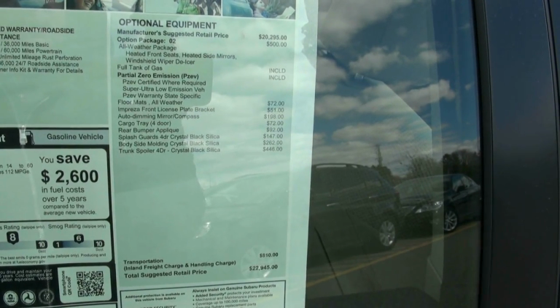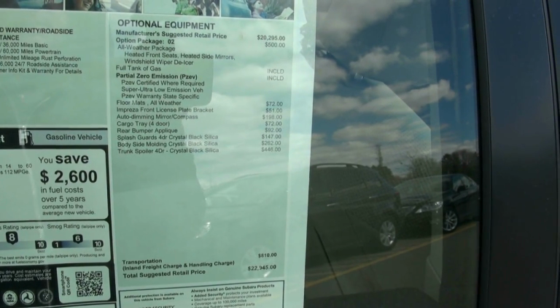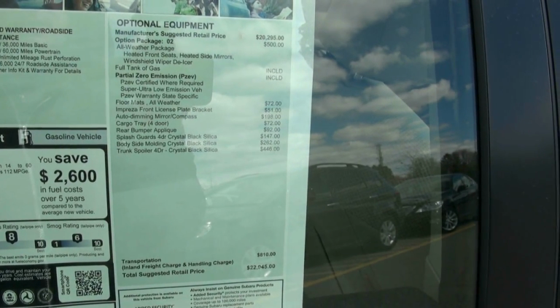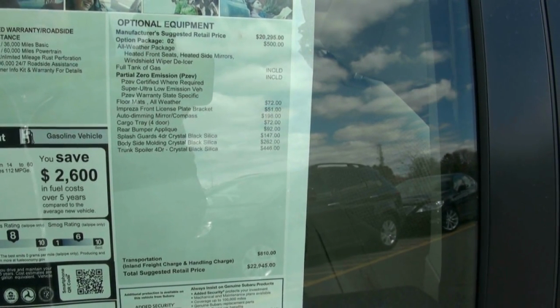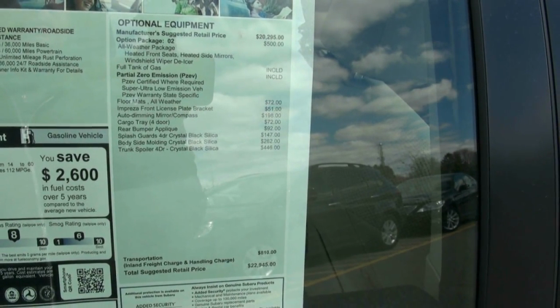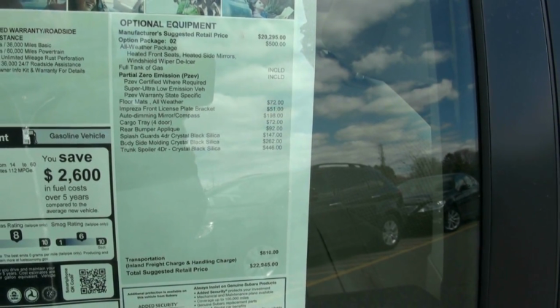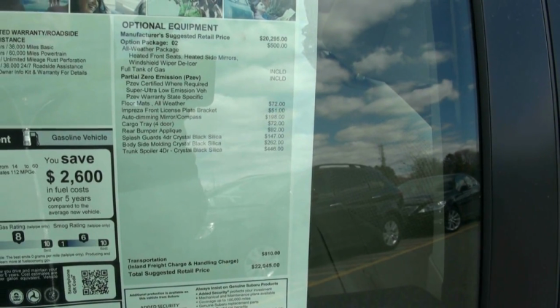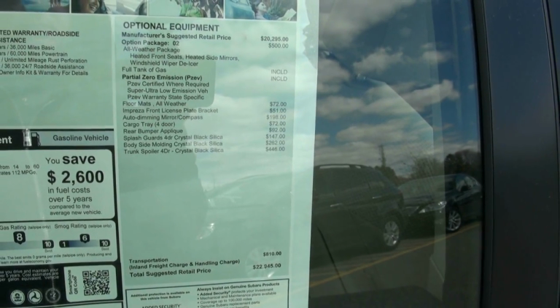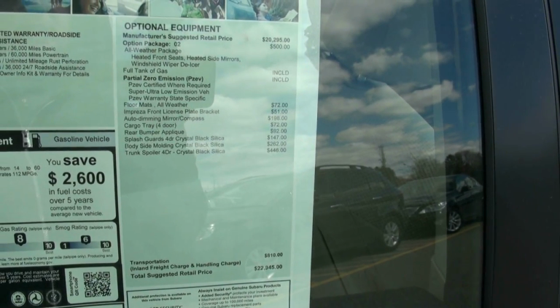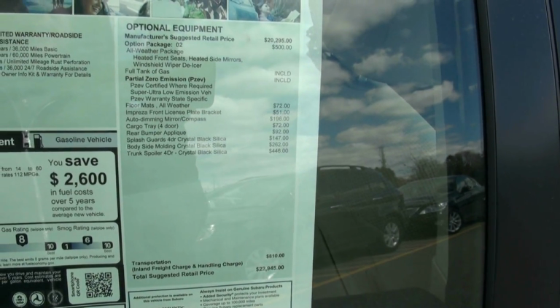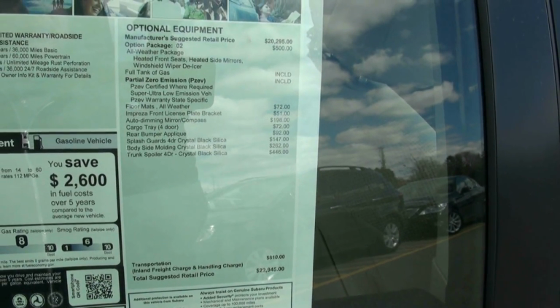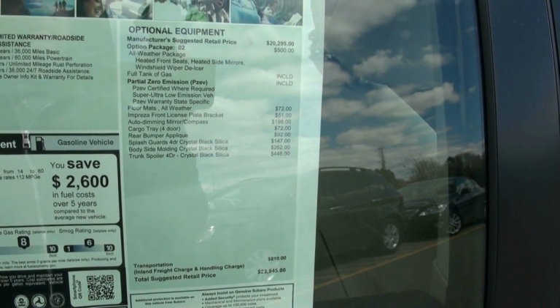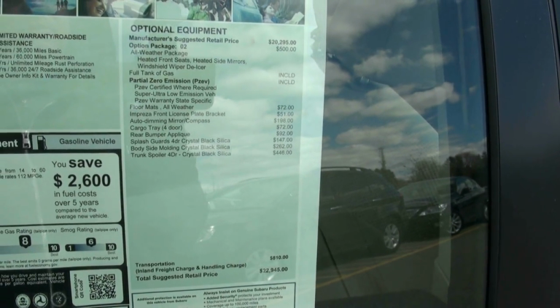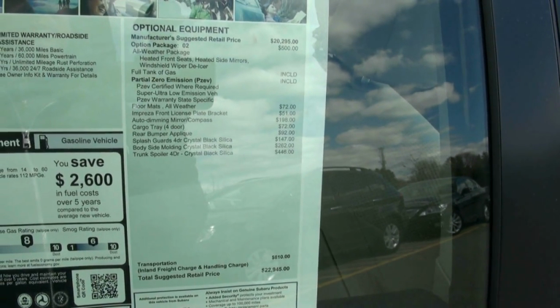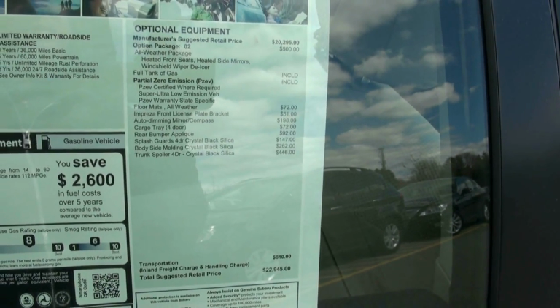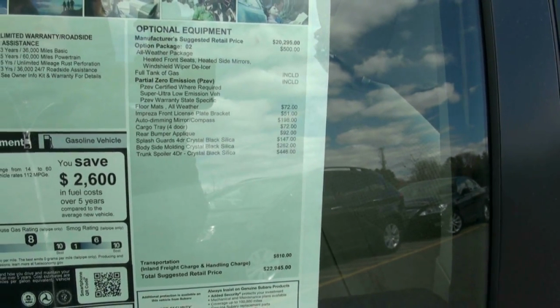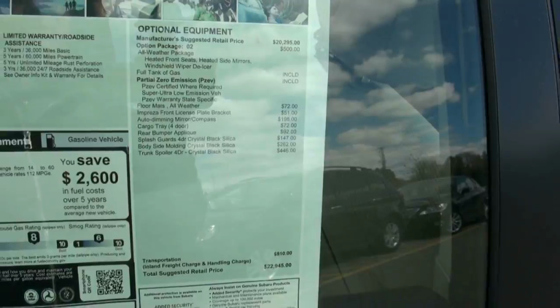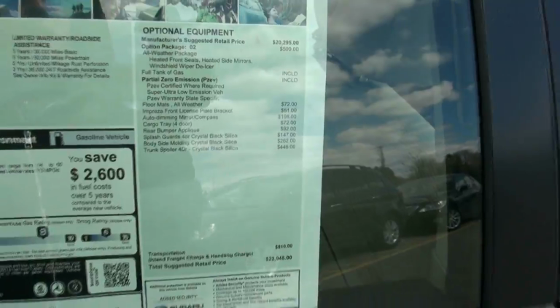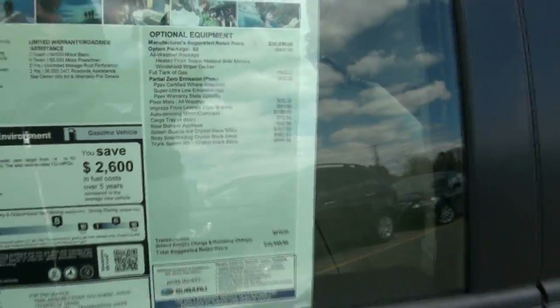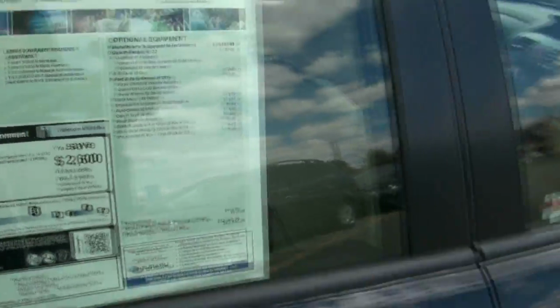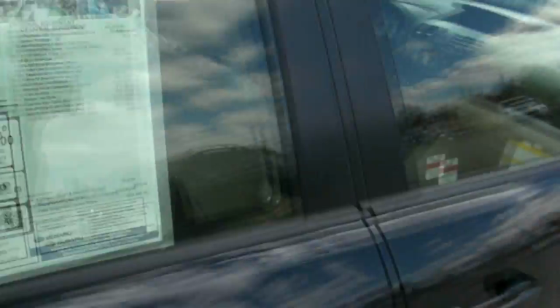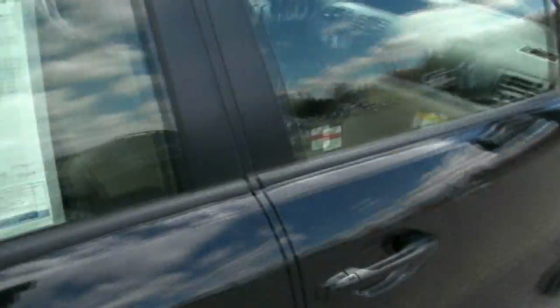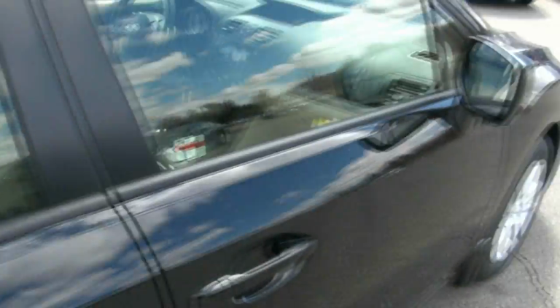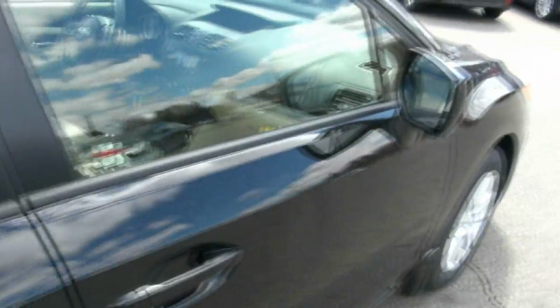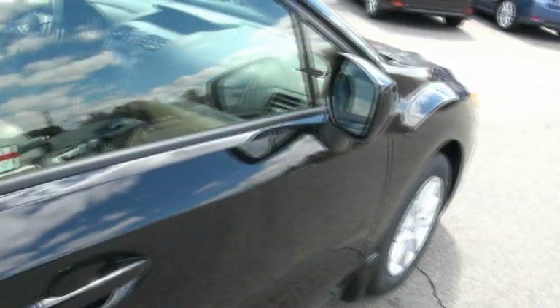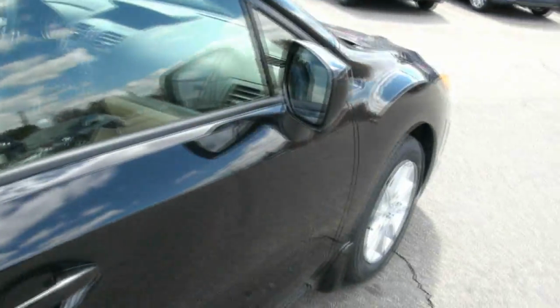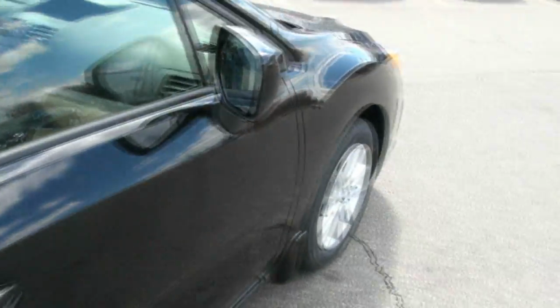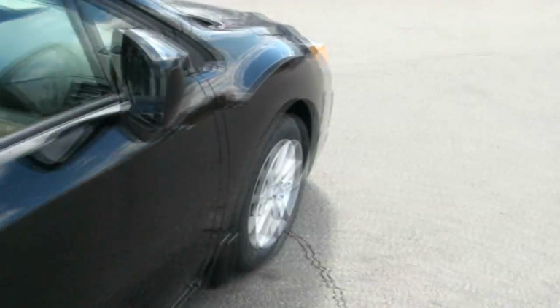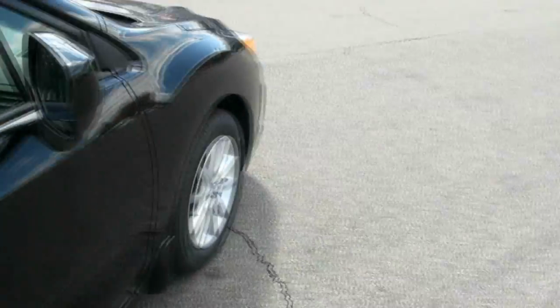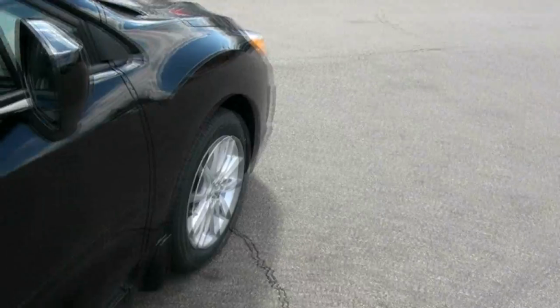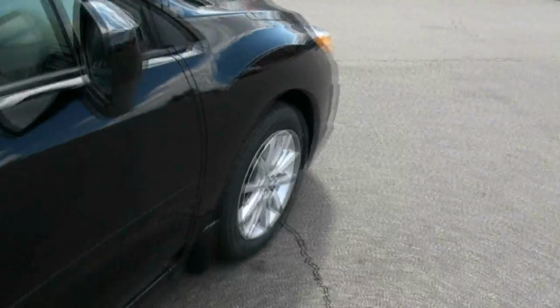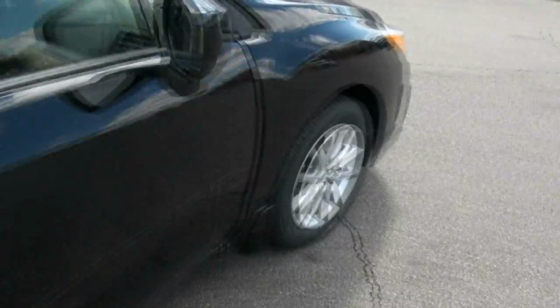Body side molding in crystal black: $262. Trunk spoiler: $446 for that.